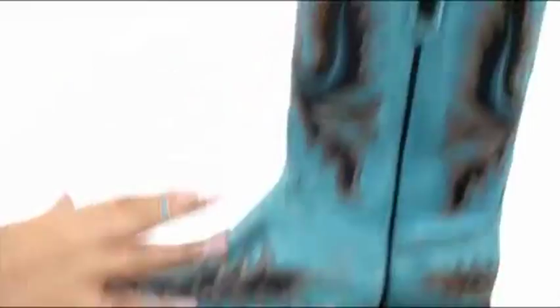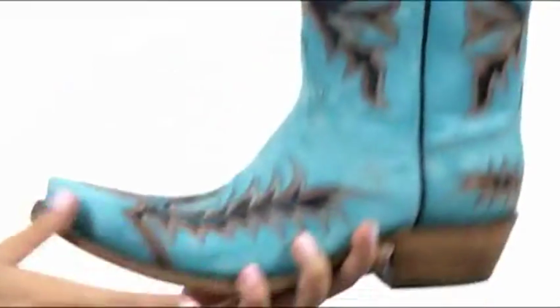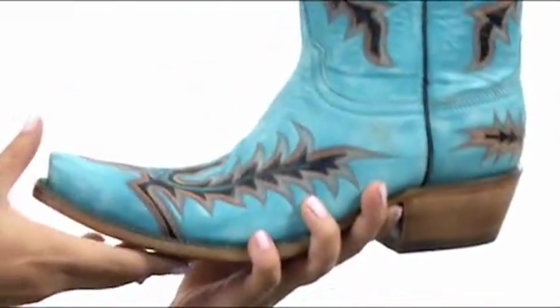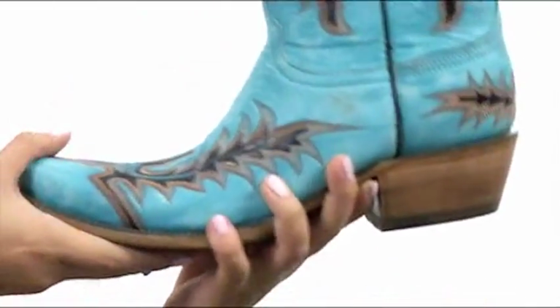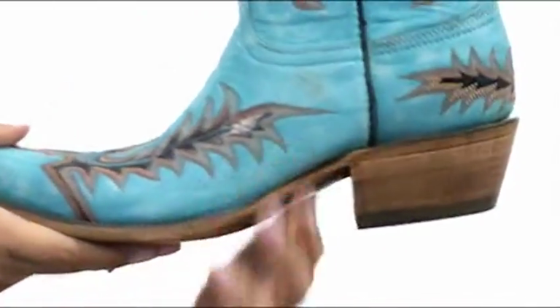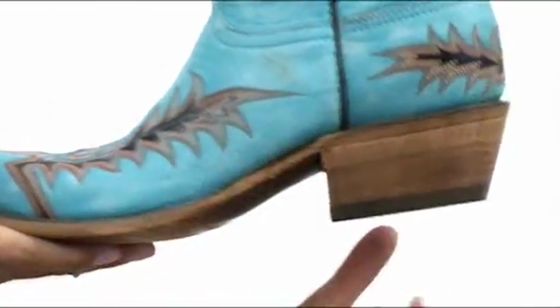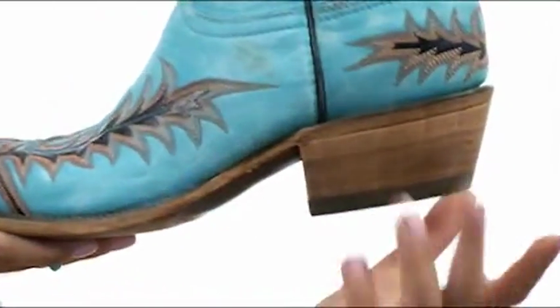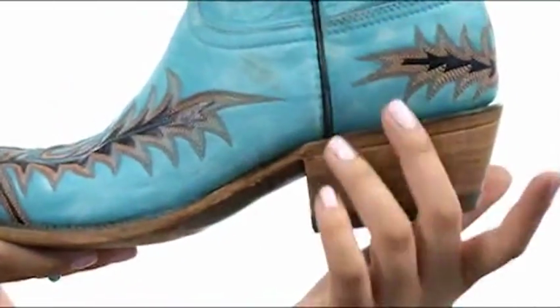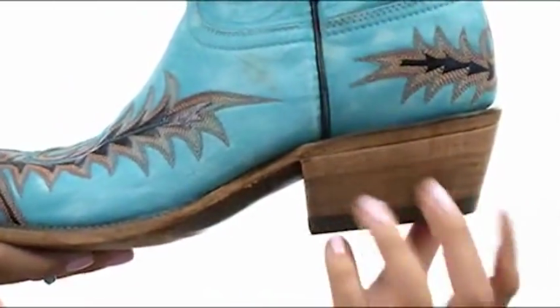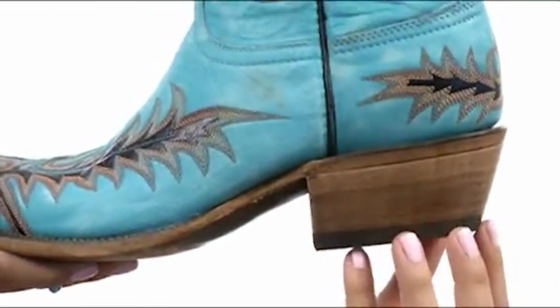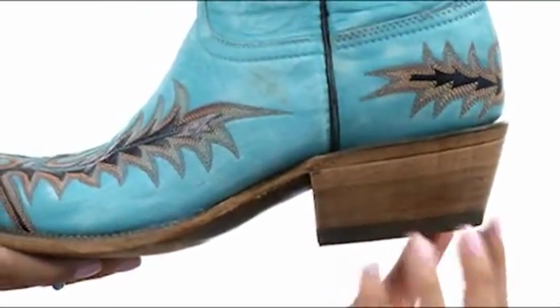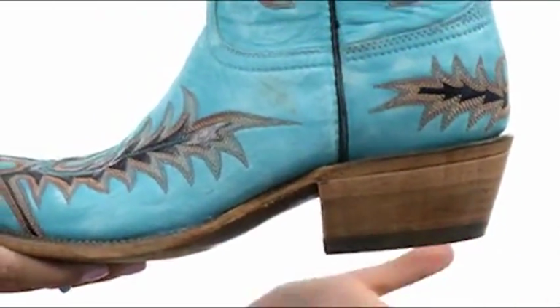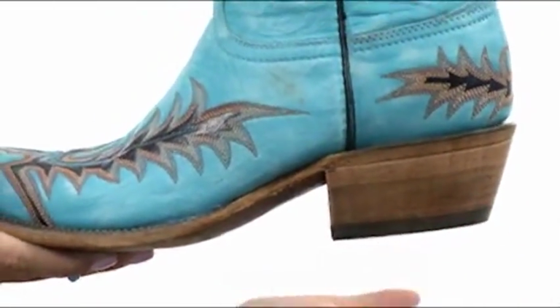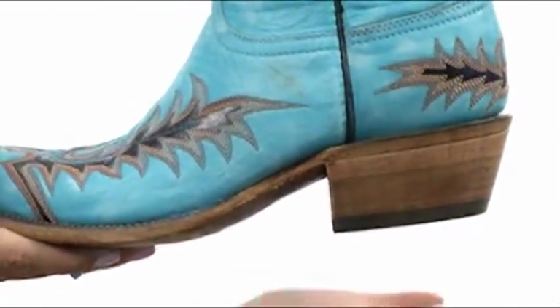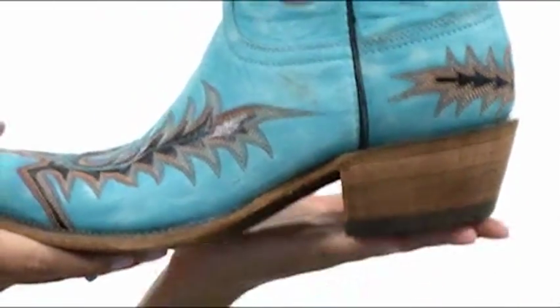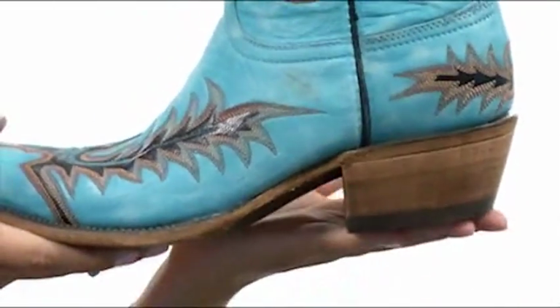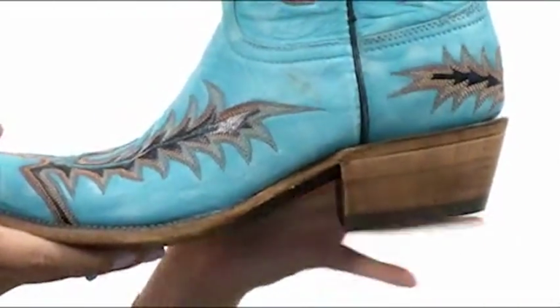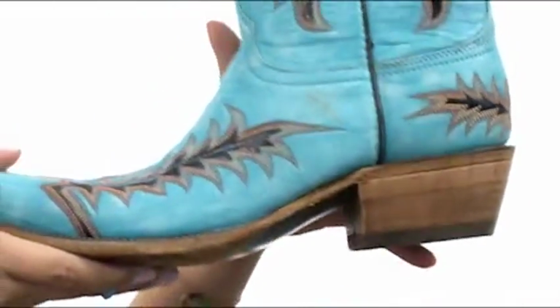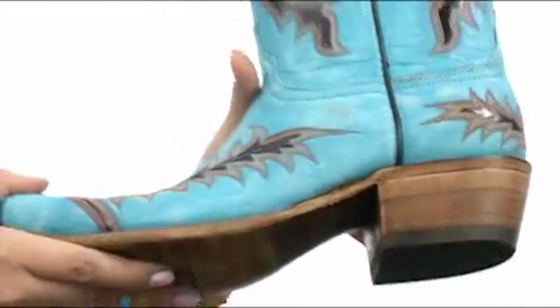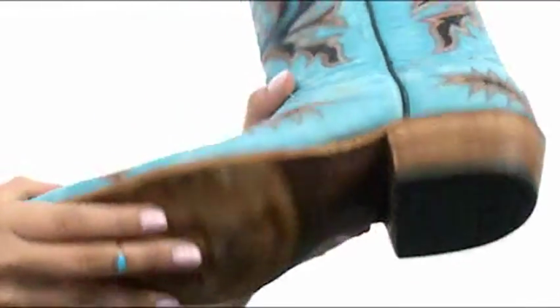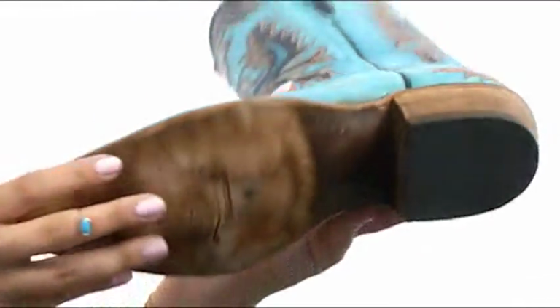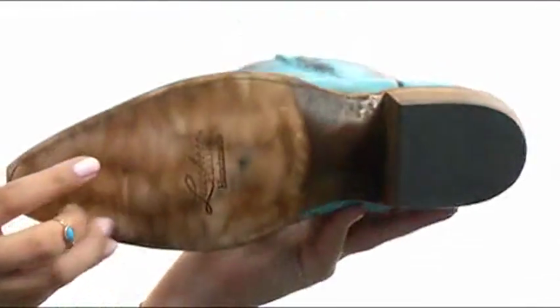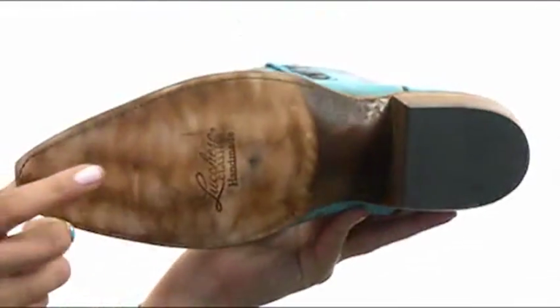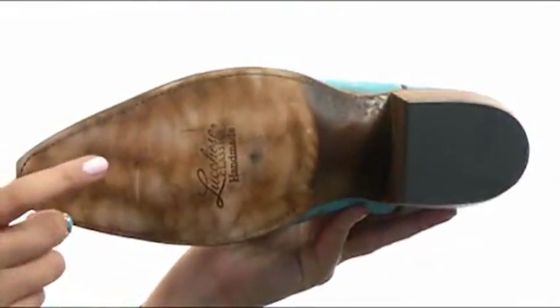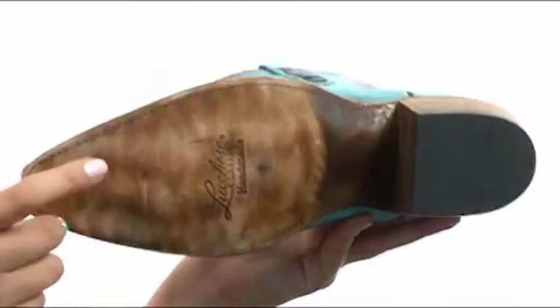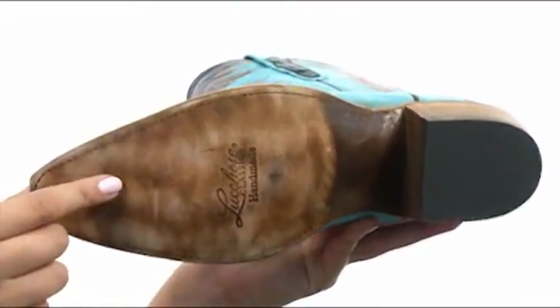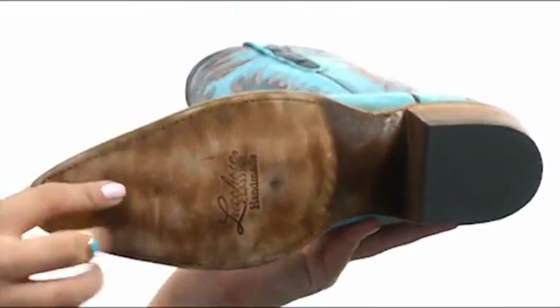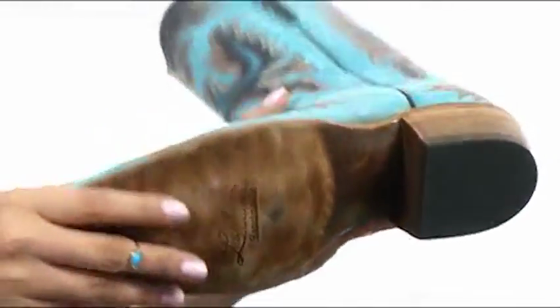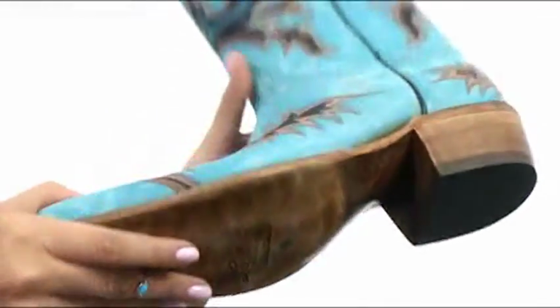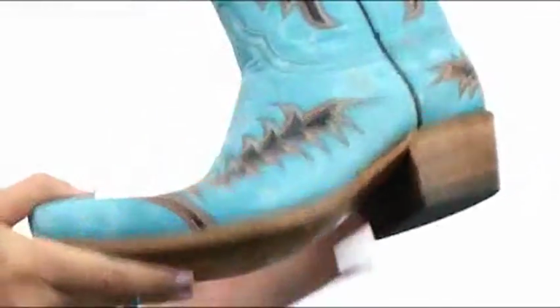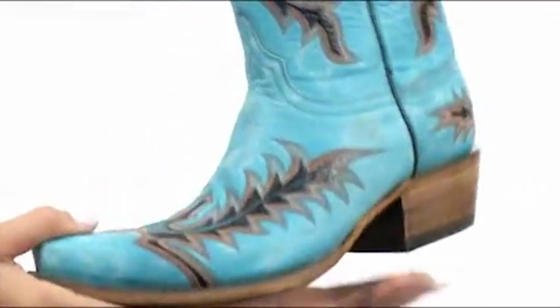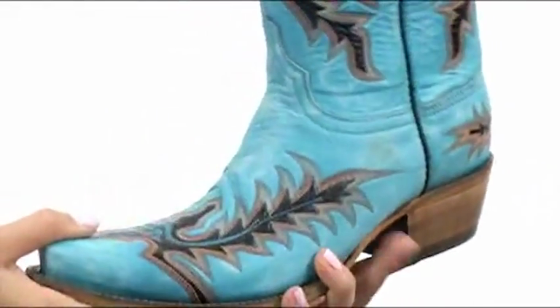There's also this gorgeous stacked heel, giving you the perfect amount of height to go along with this fantastic leather outsole.